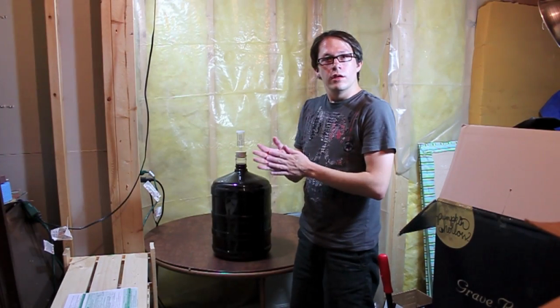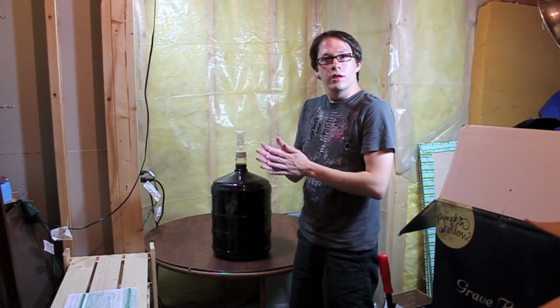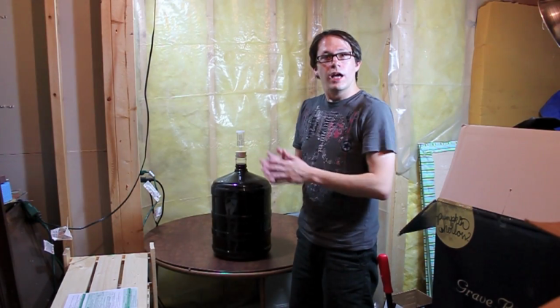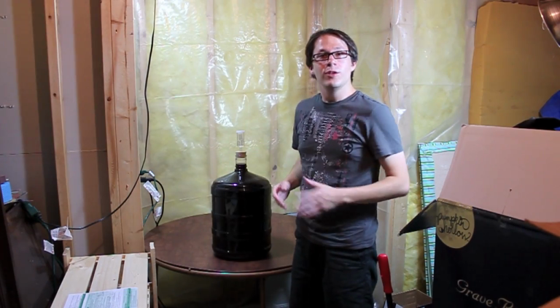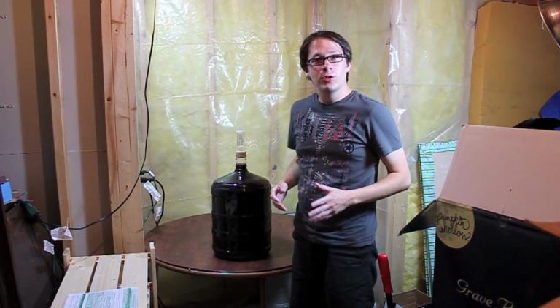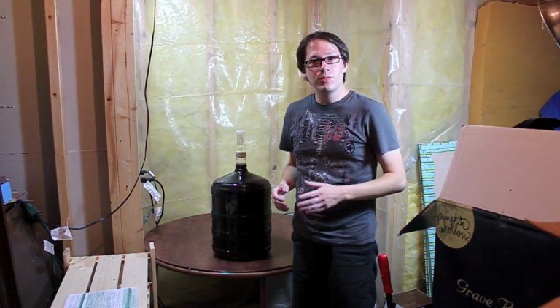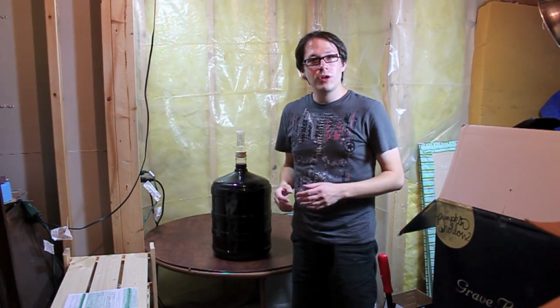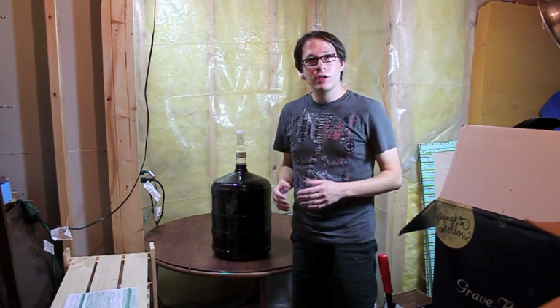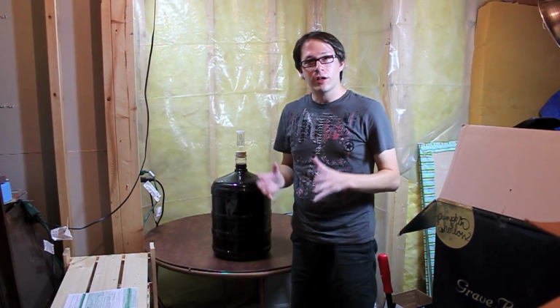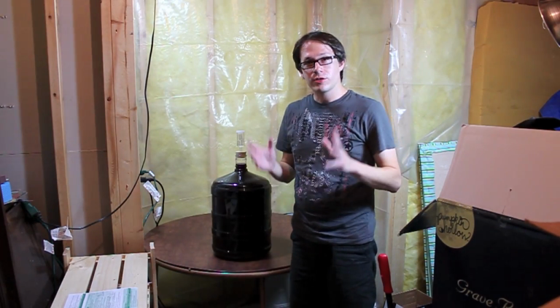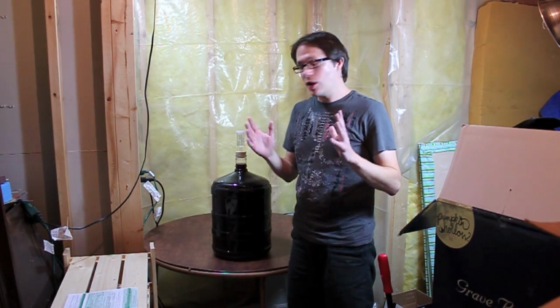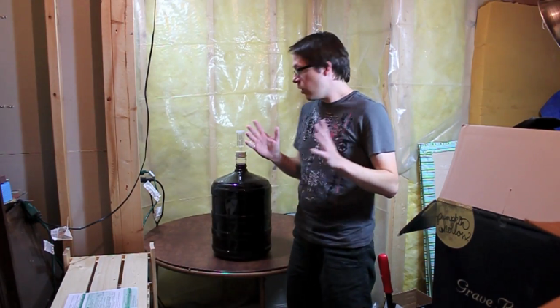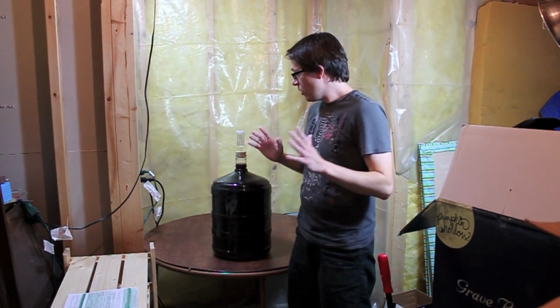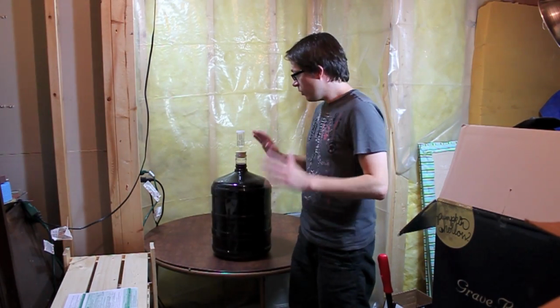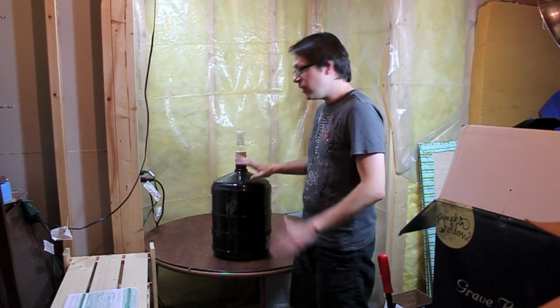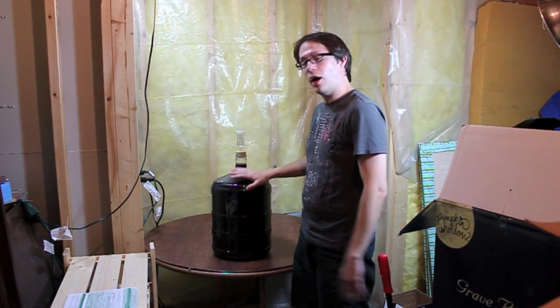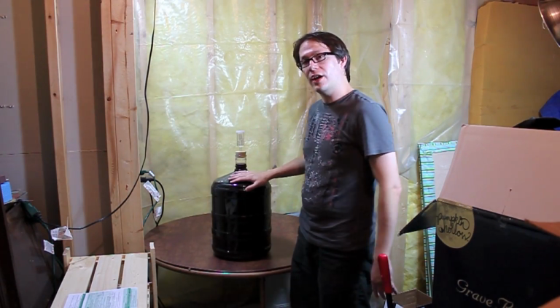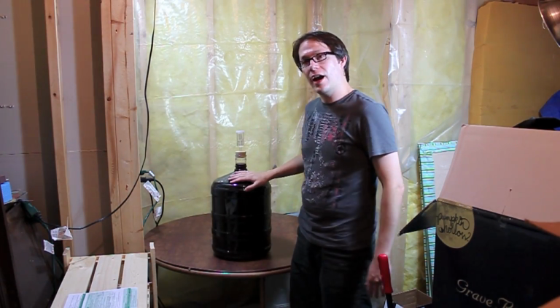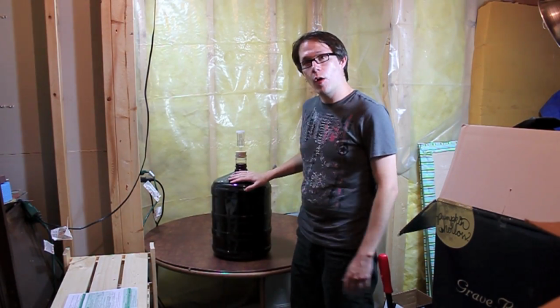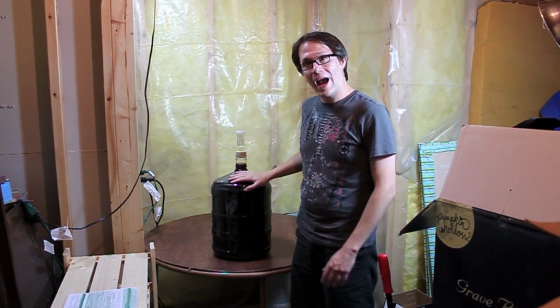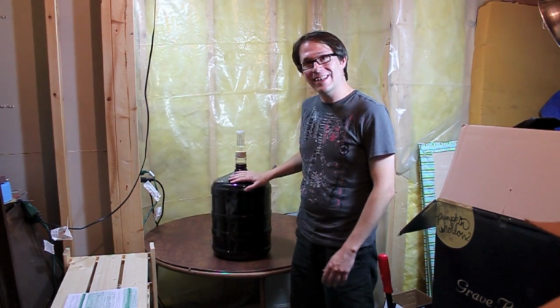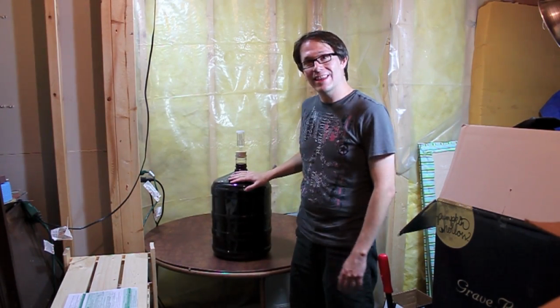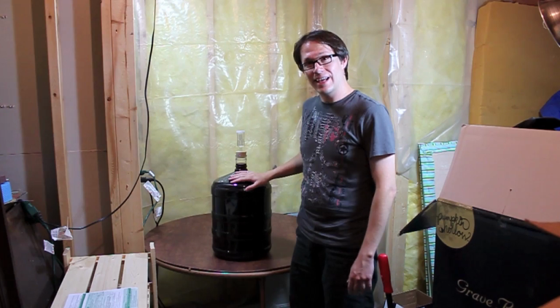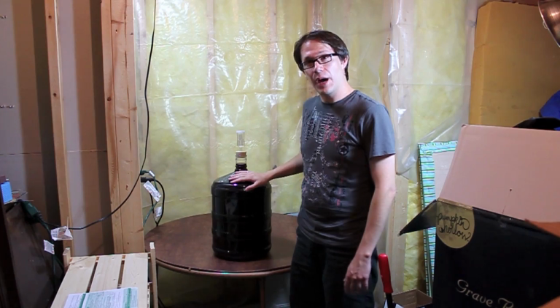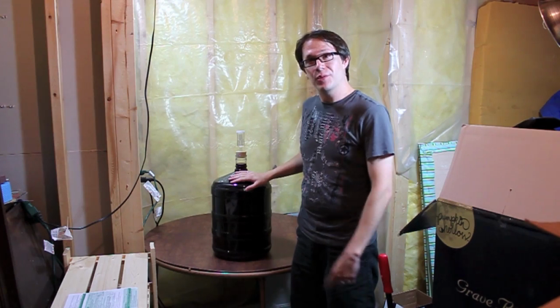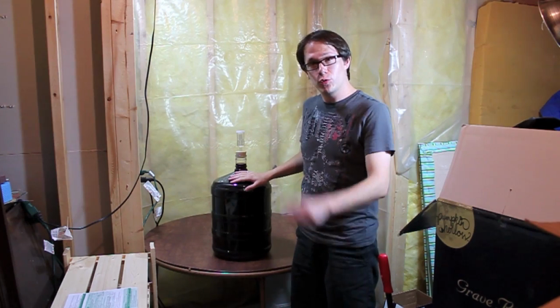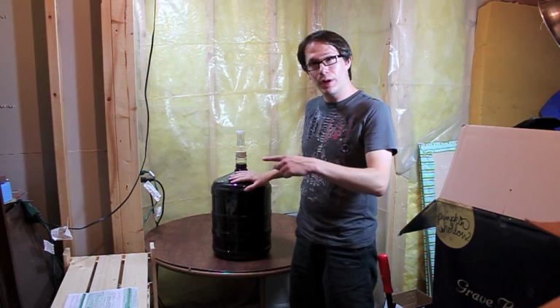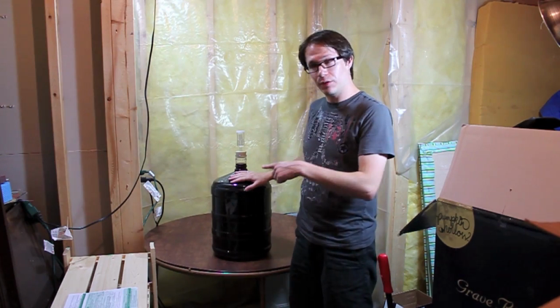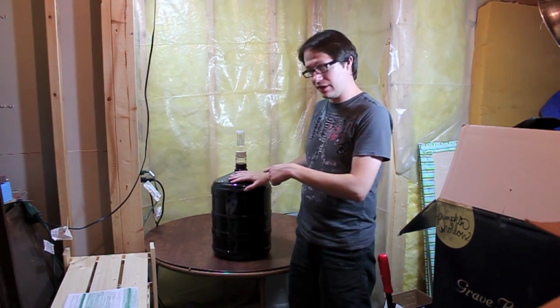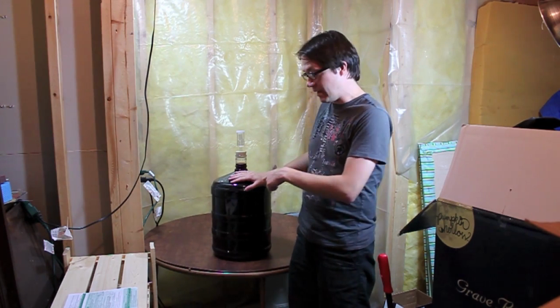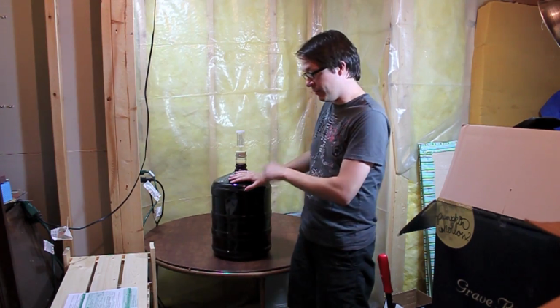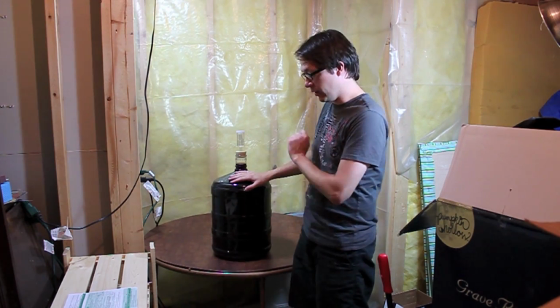Hey YouTube, Joe here. So we are now at the time to bottle this bad boy.